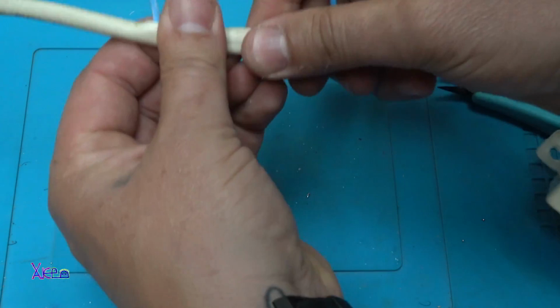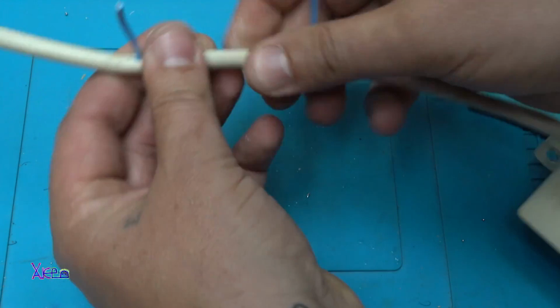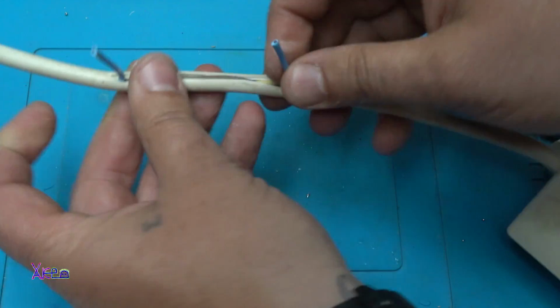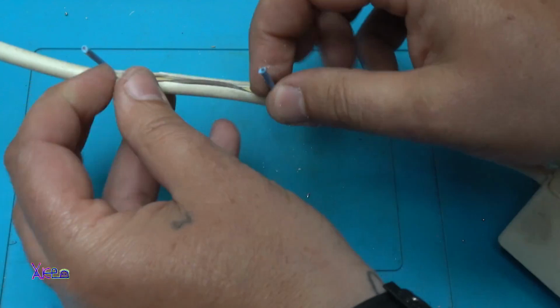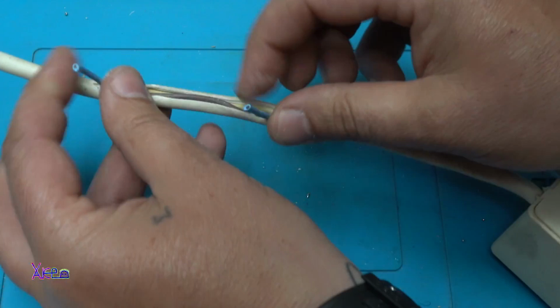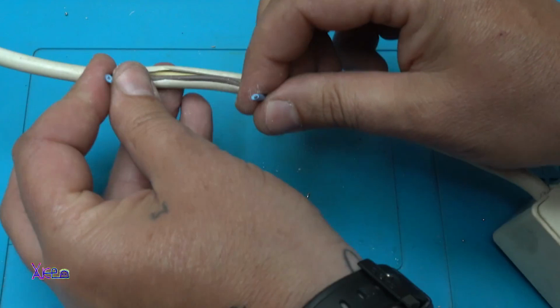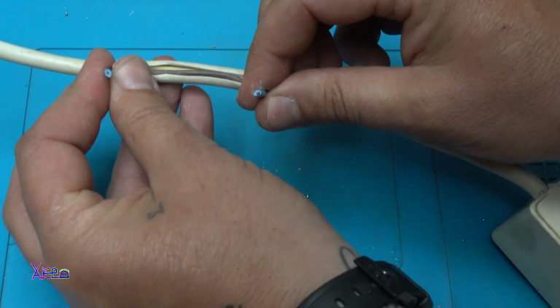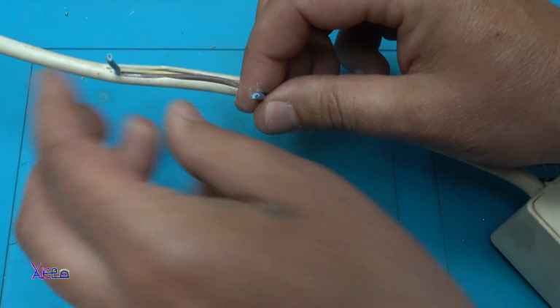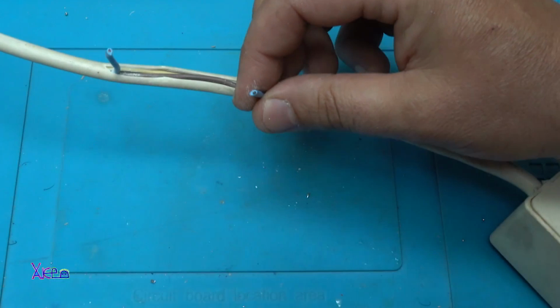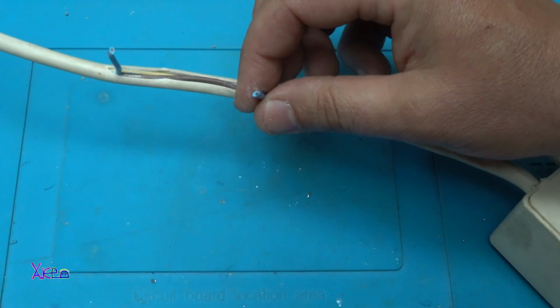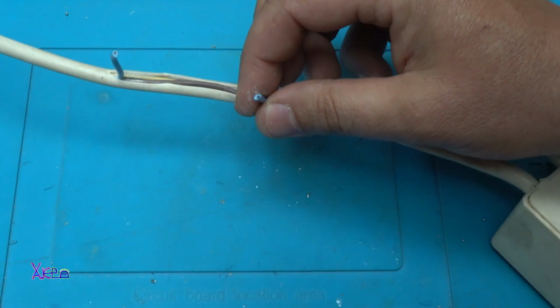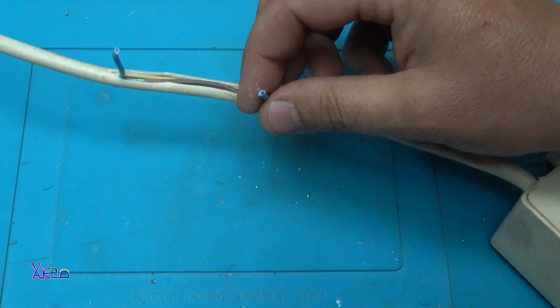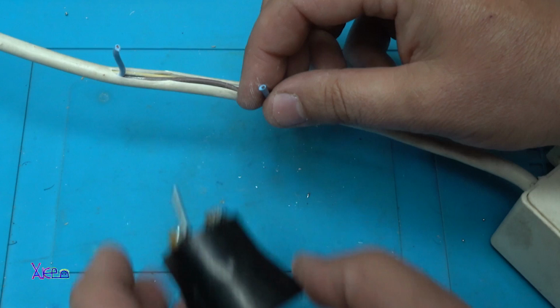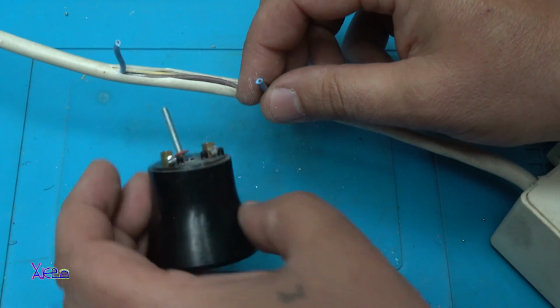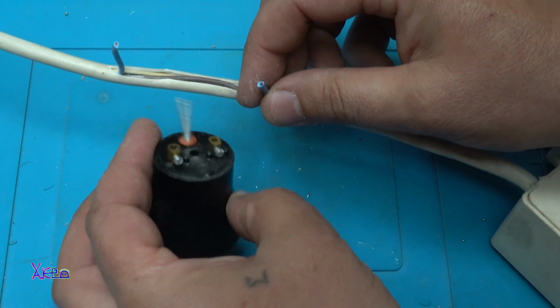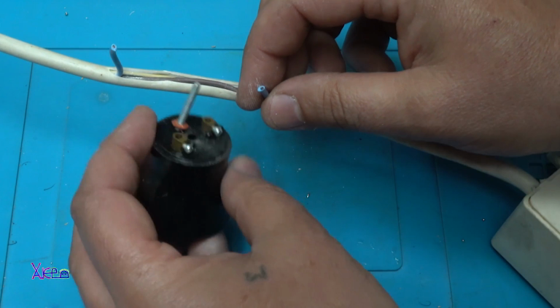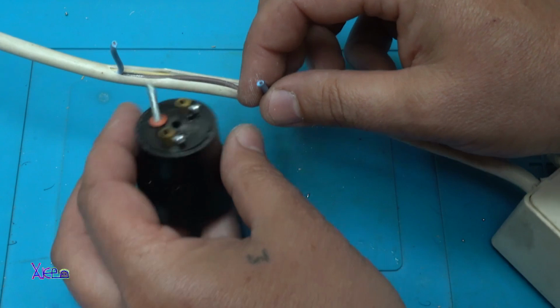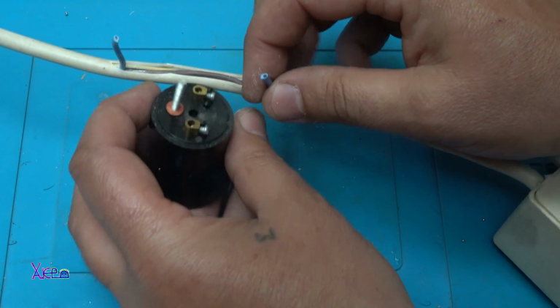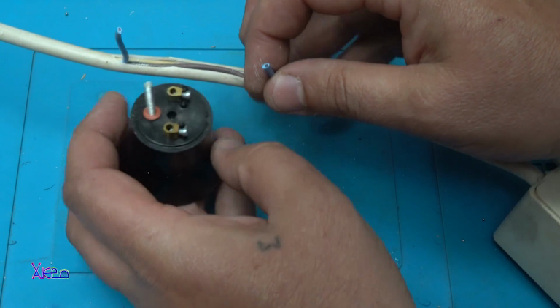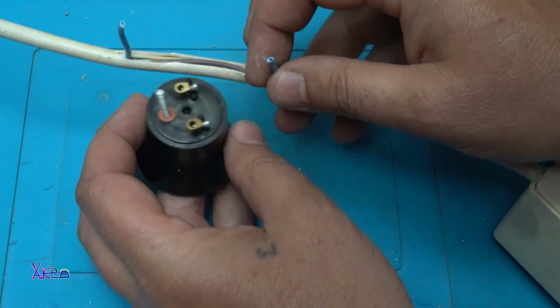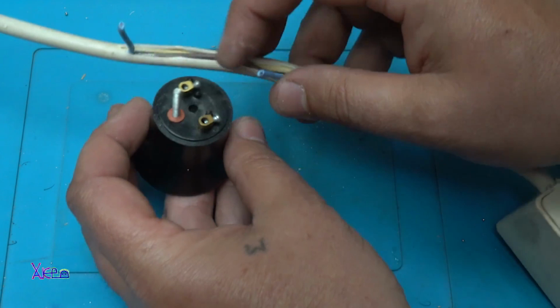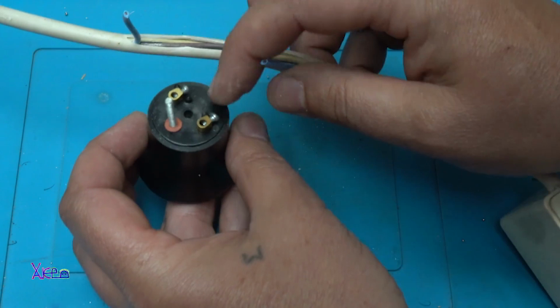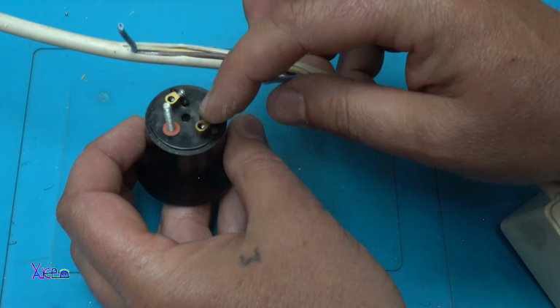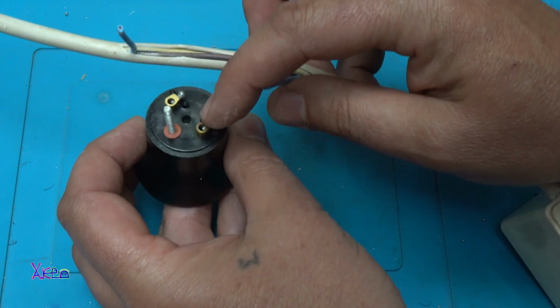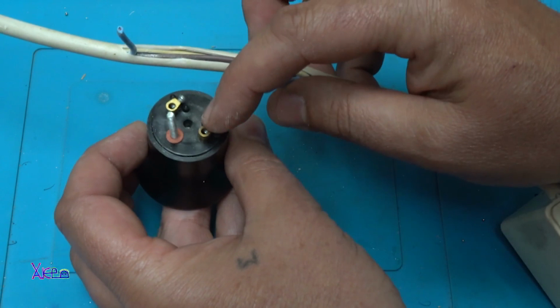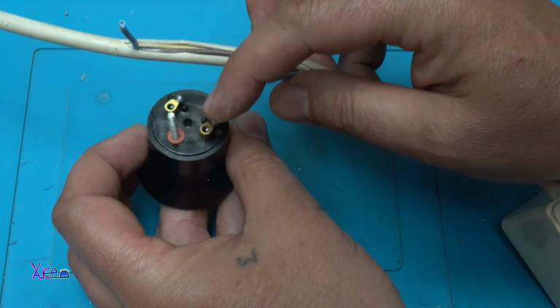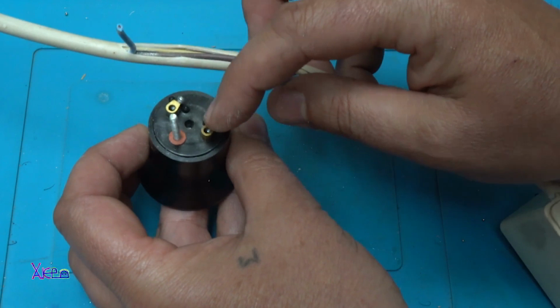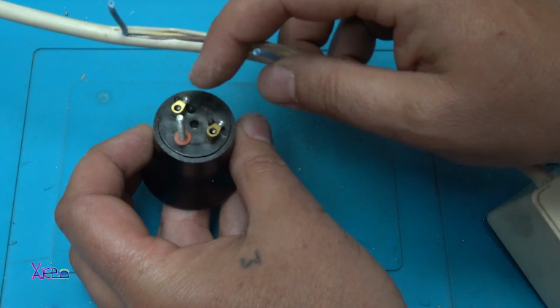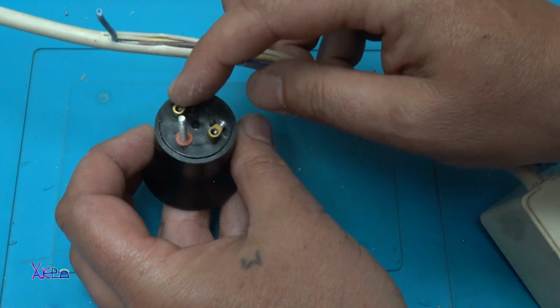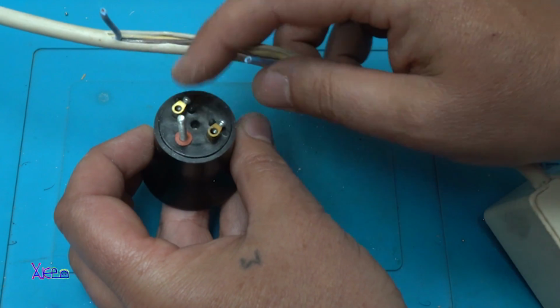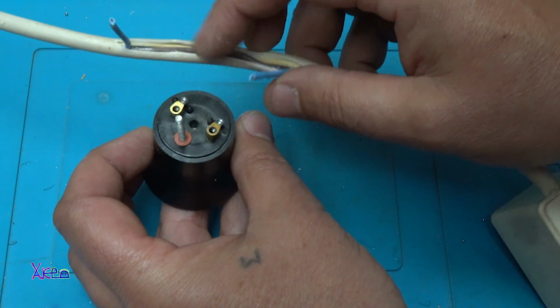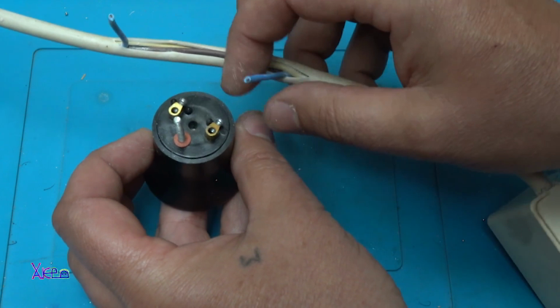These two wires need to be connected on the bulb base — here and here.